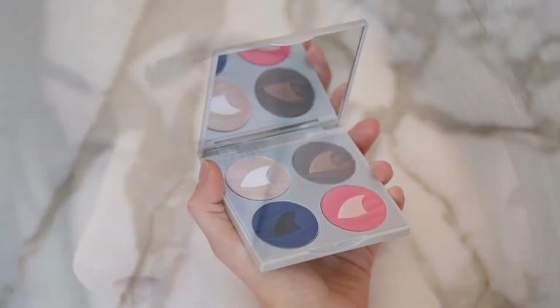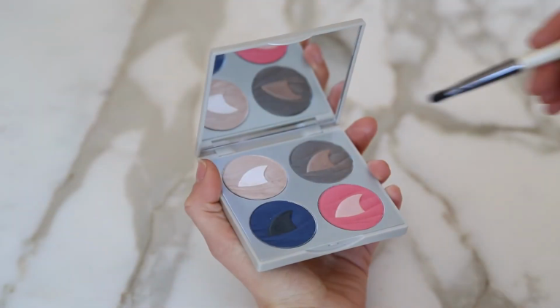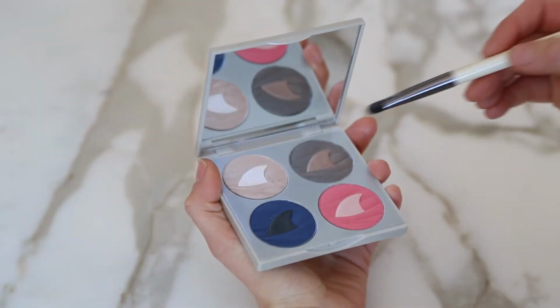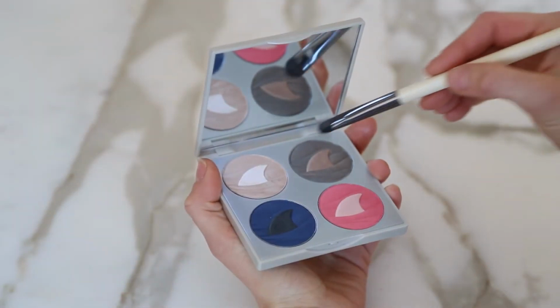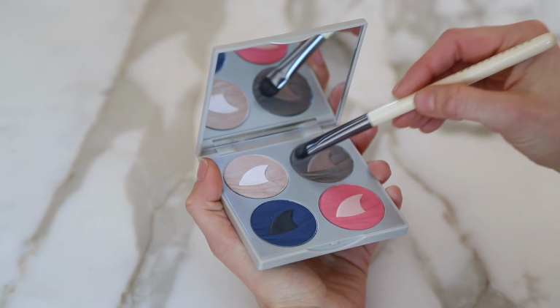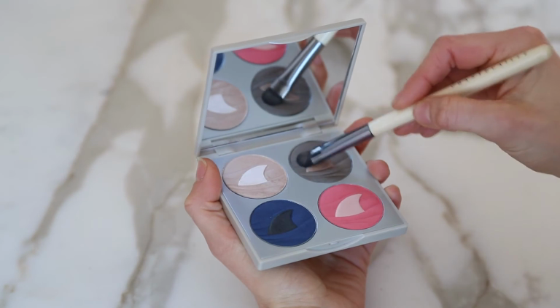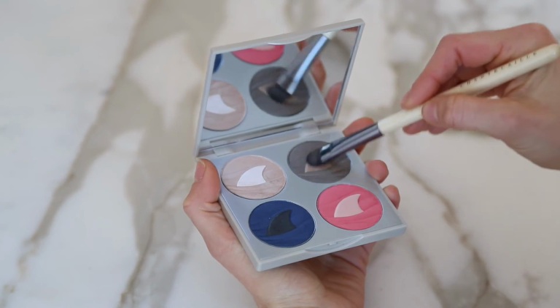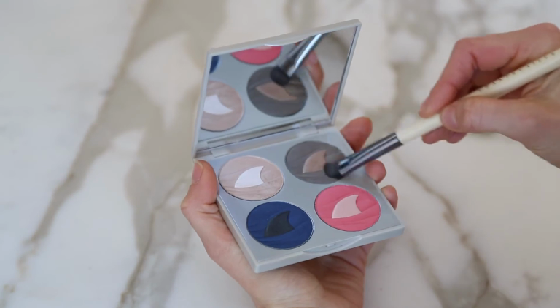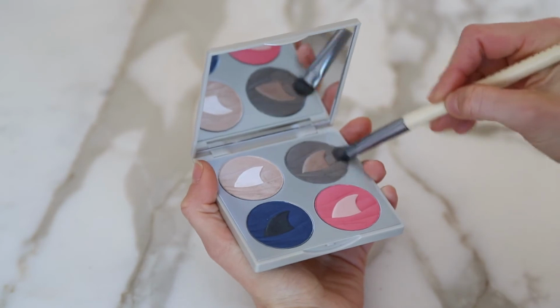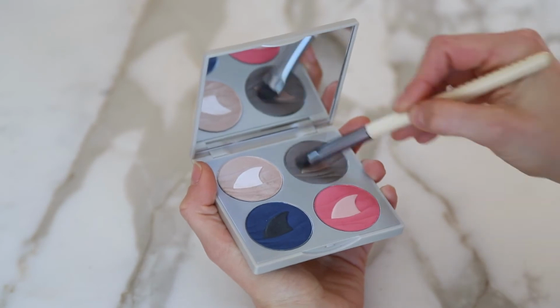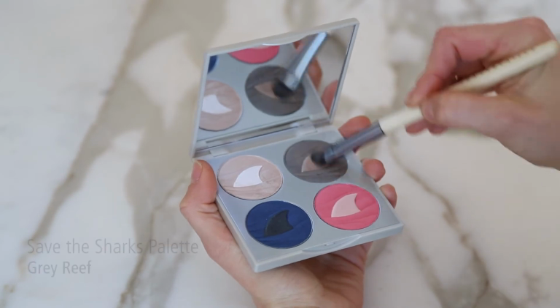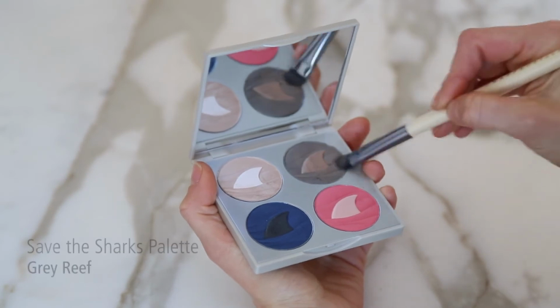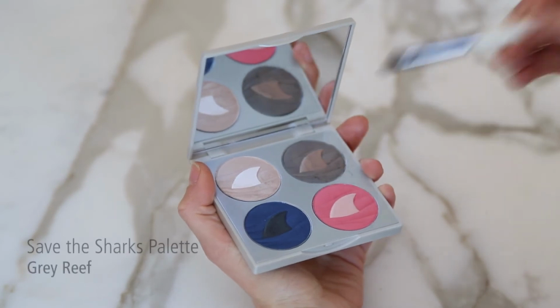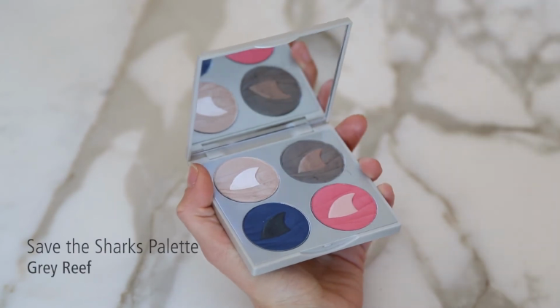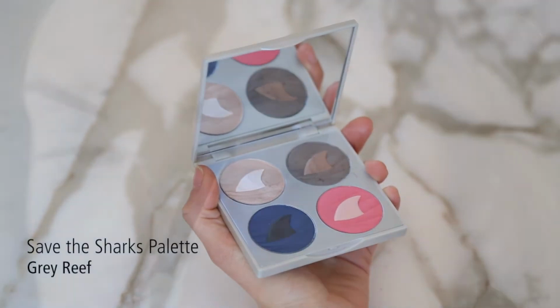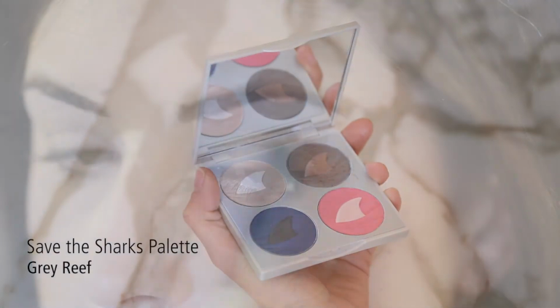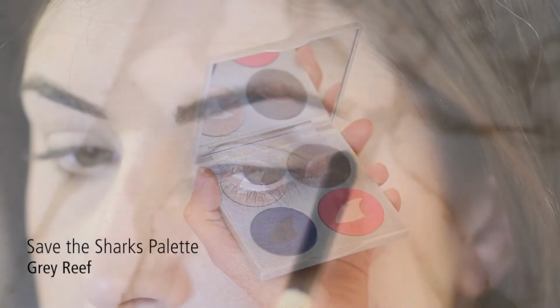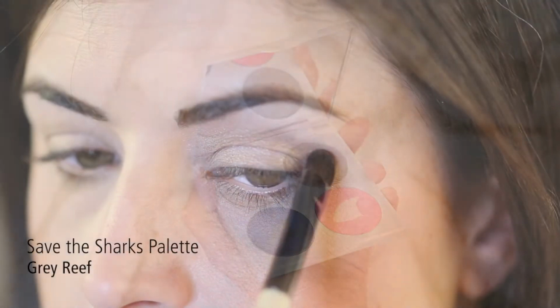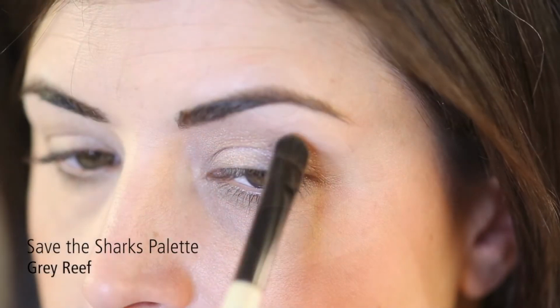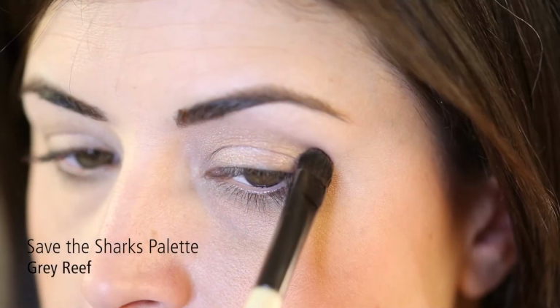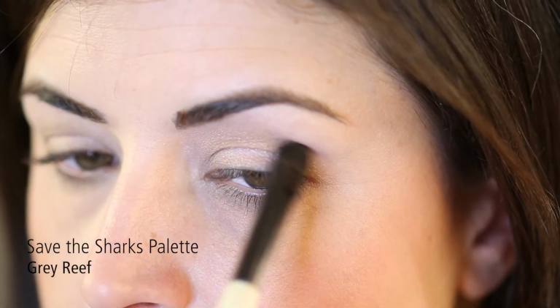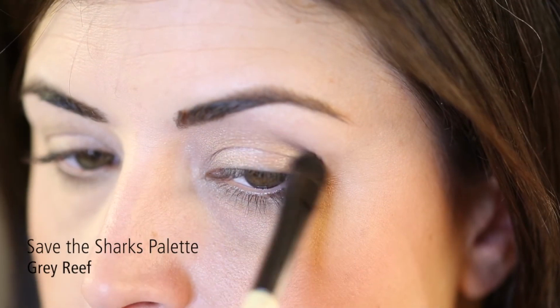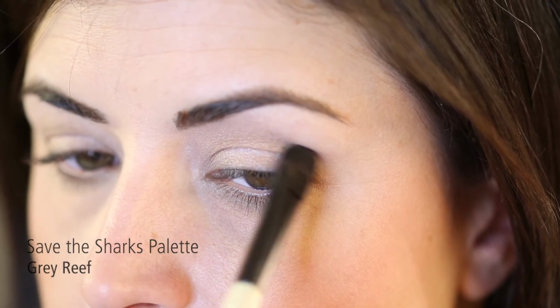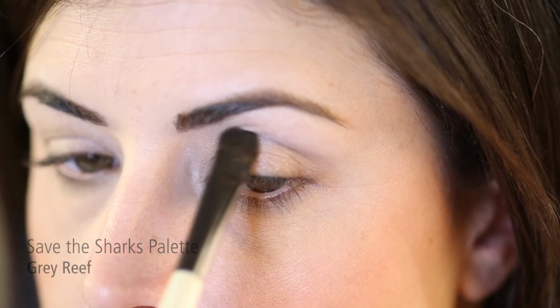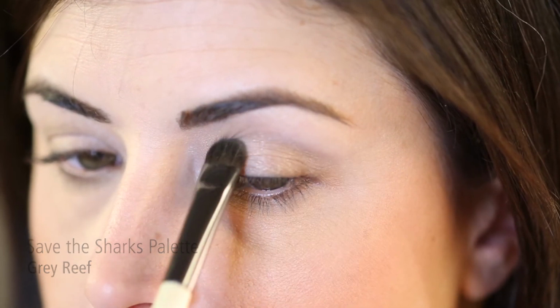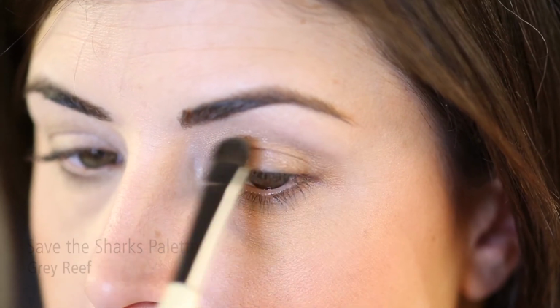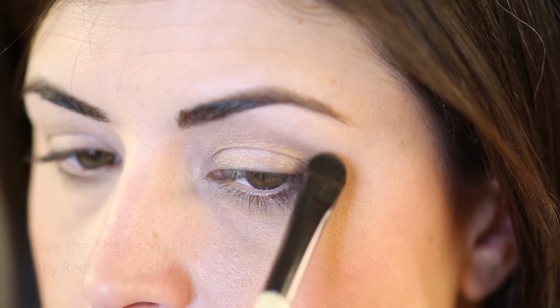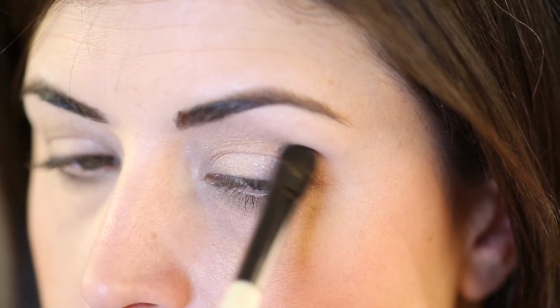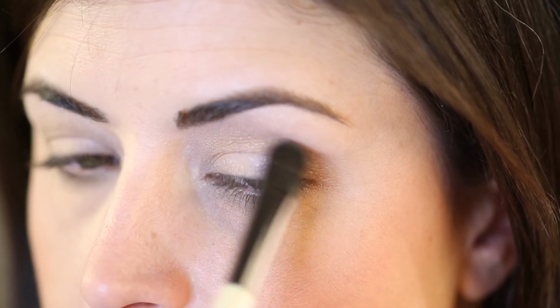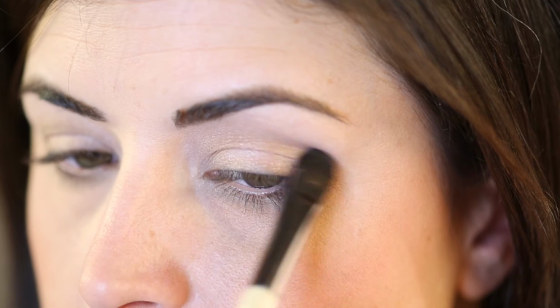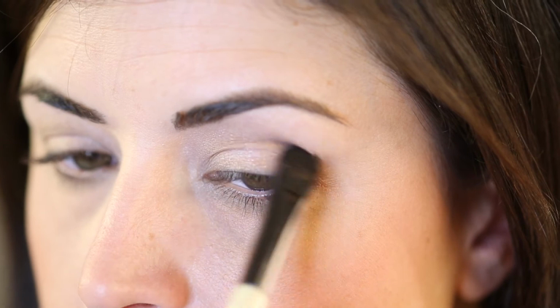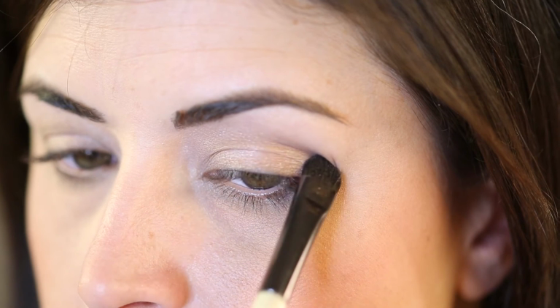Using your eye blend brush, apply Grey Reef to the crease, starting at the outer corner of the eye, blending inwards.